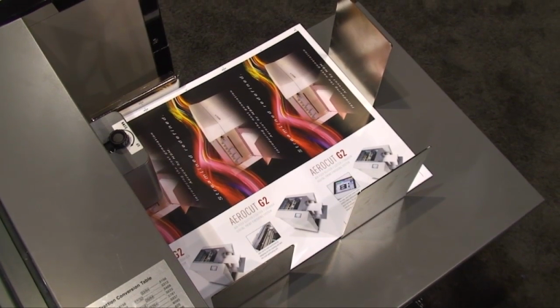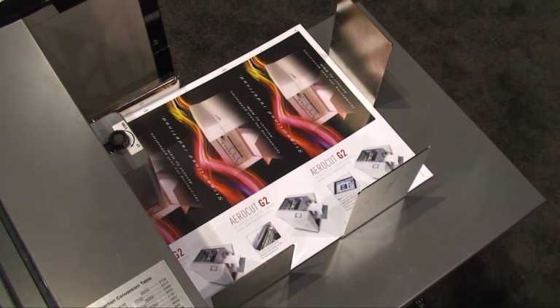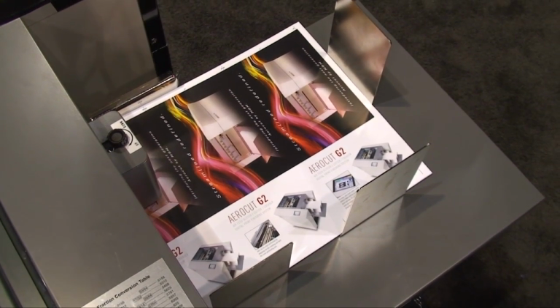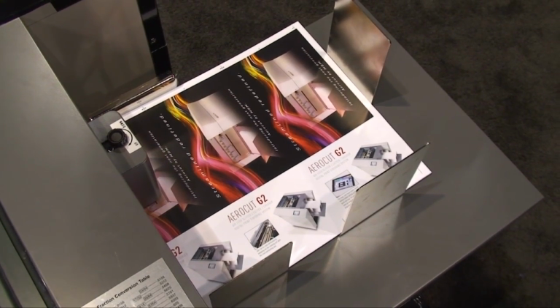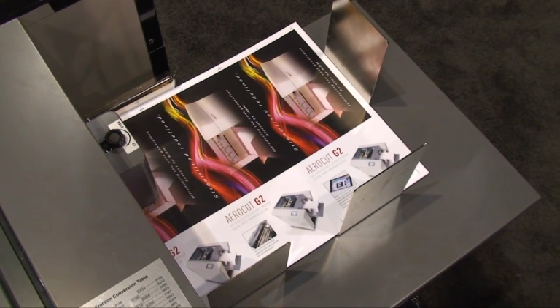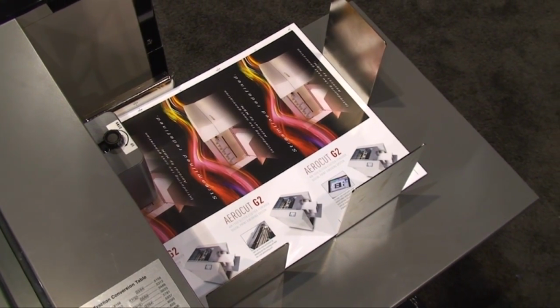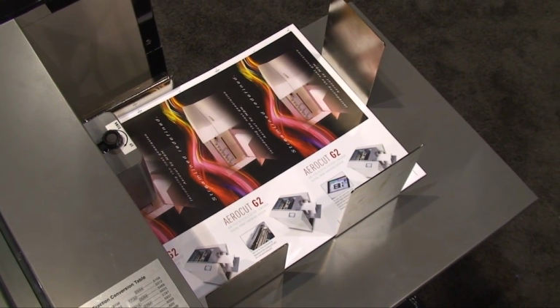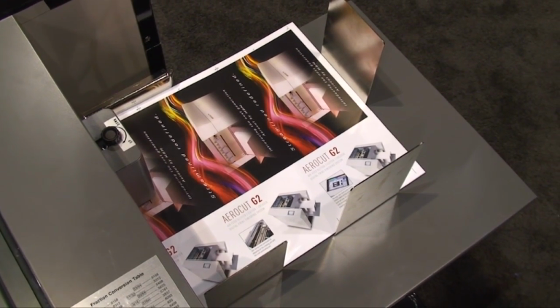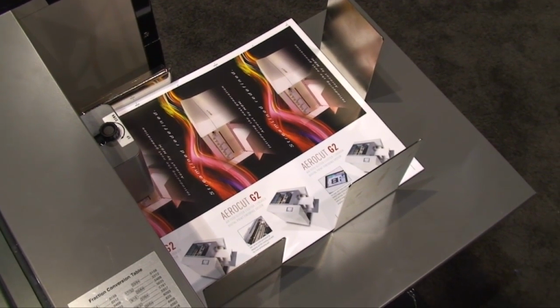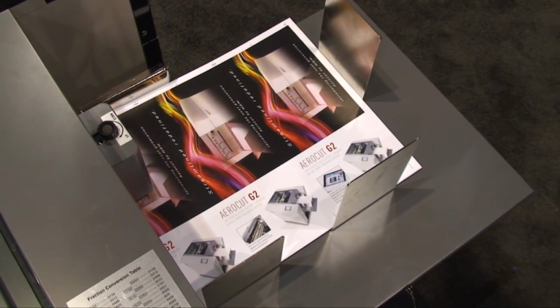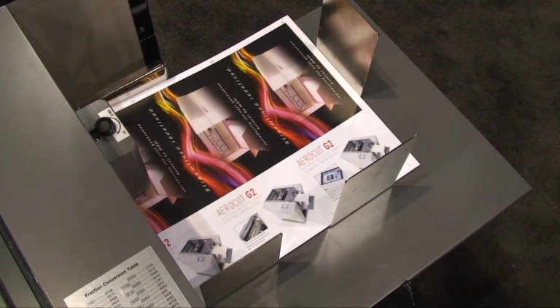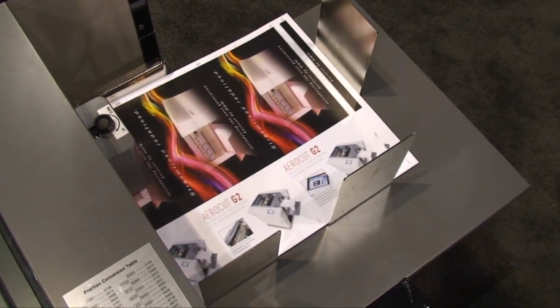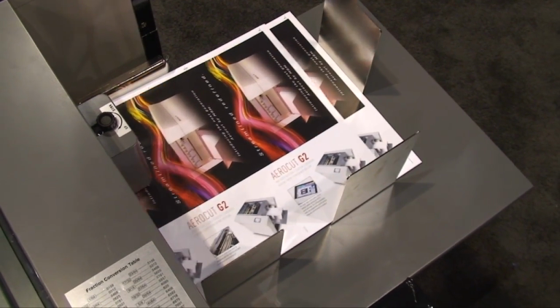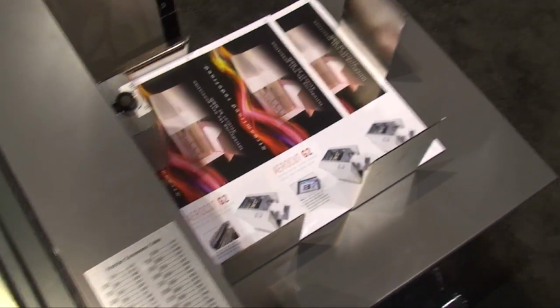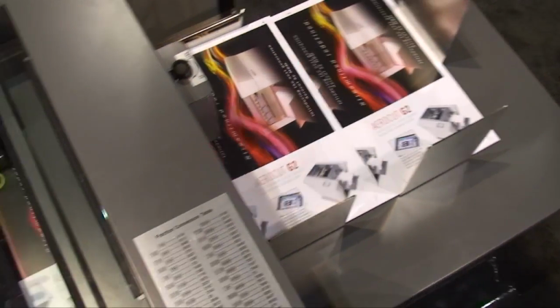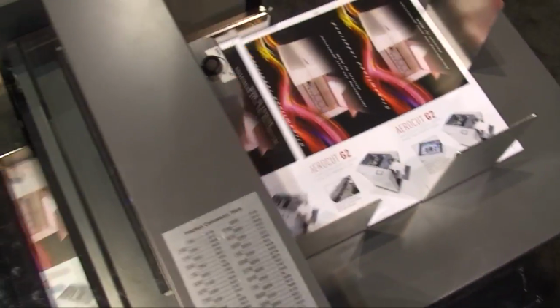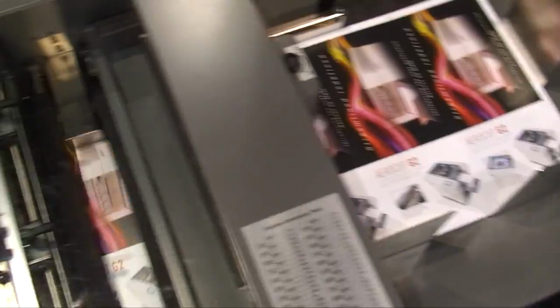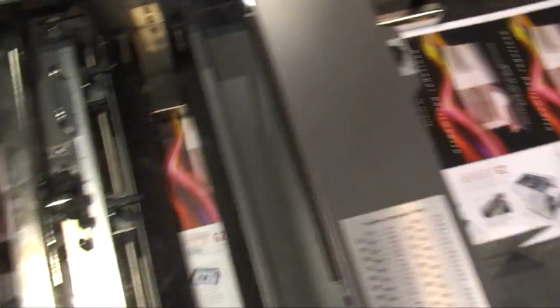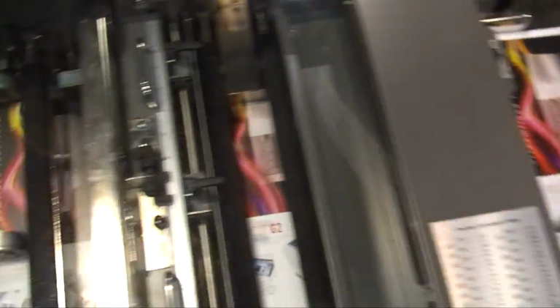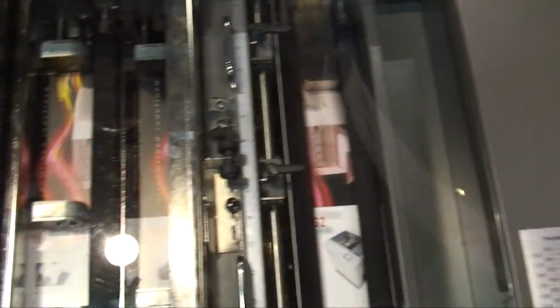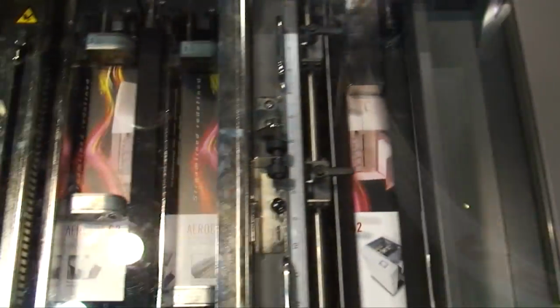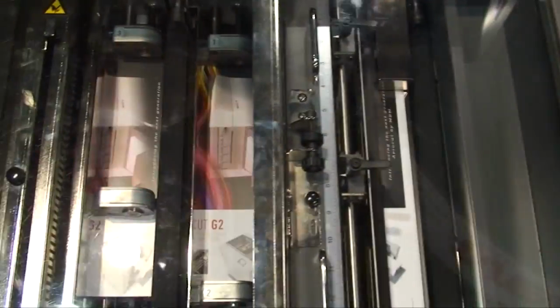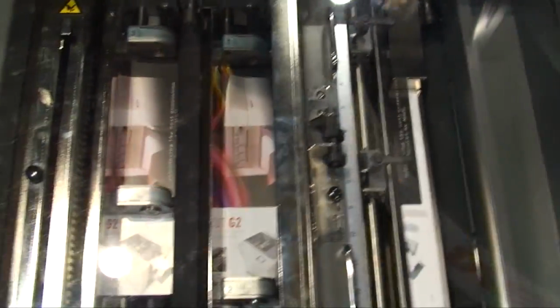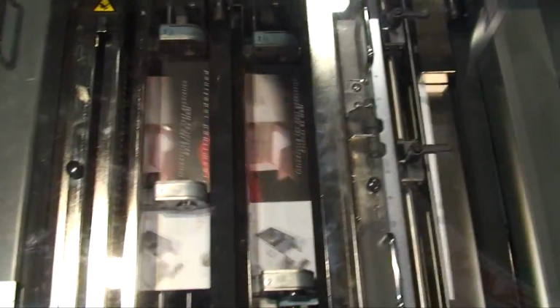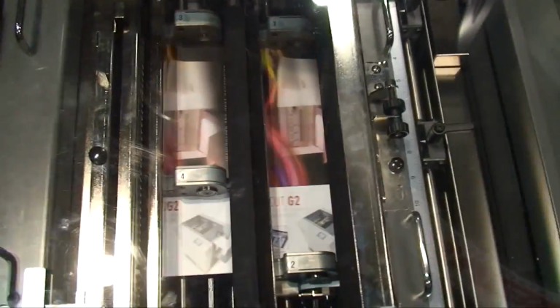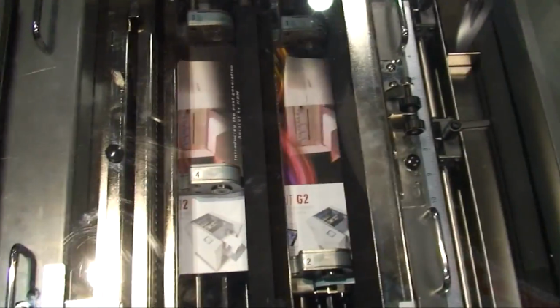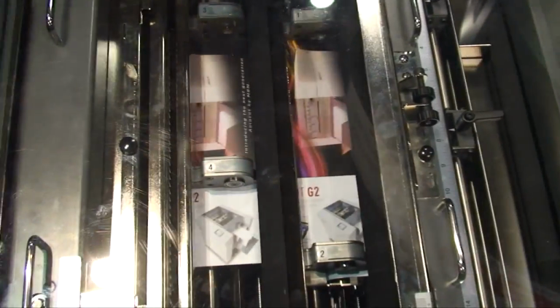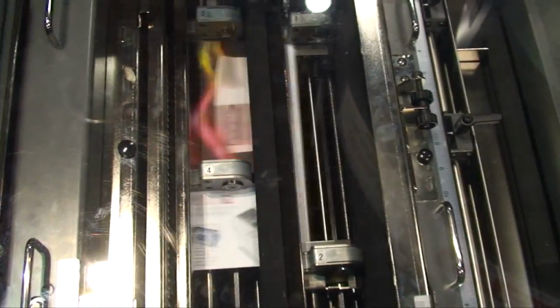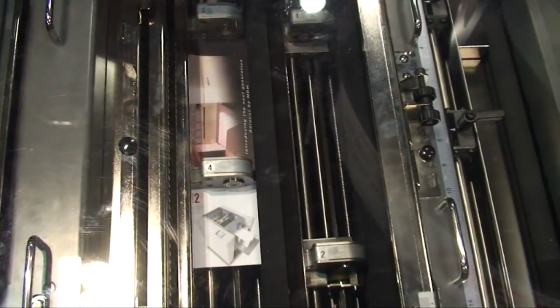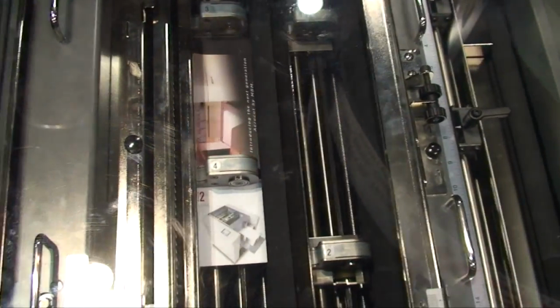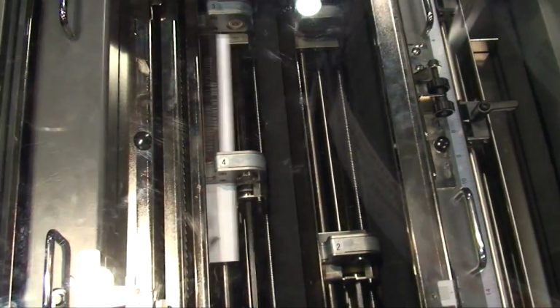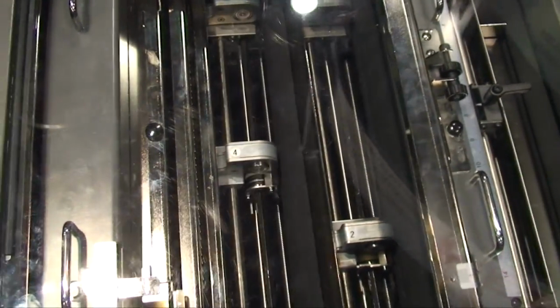The machine will also crease, perforate, and cut perpendicular to the slit, producing a finished product.